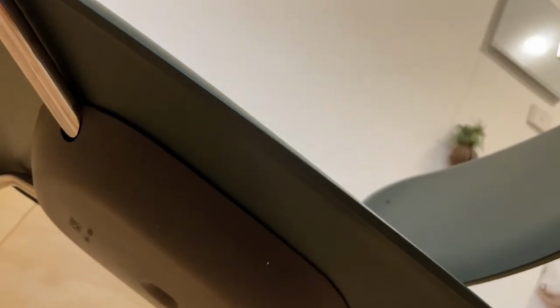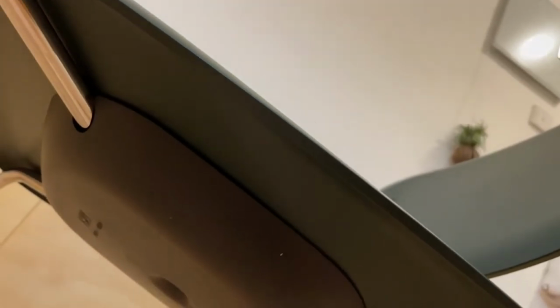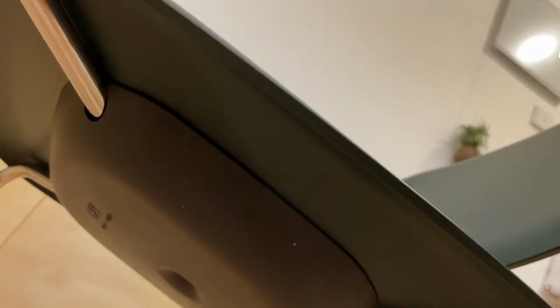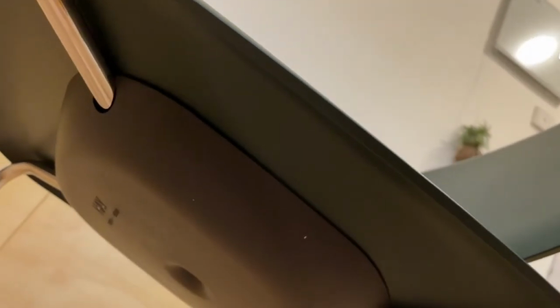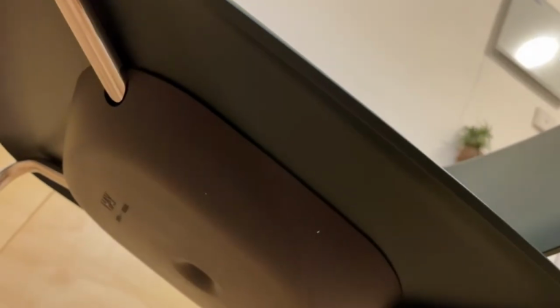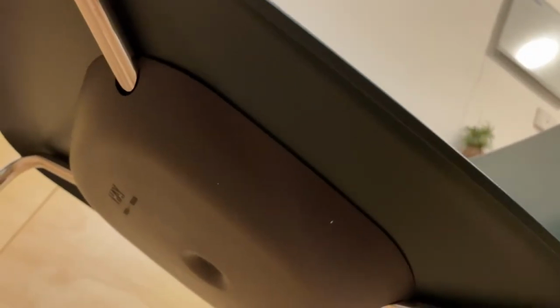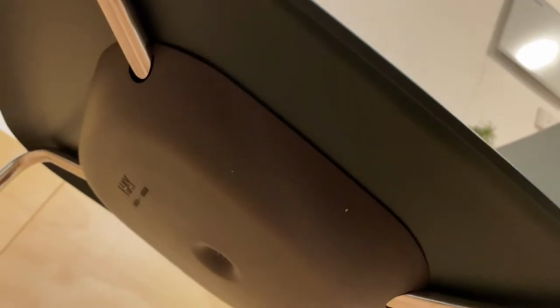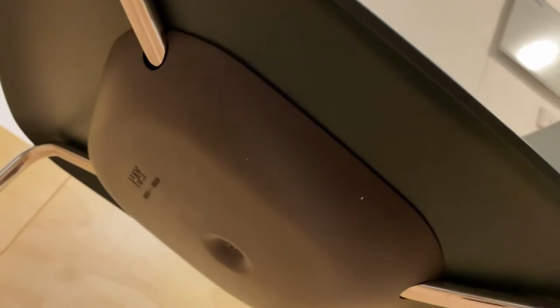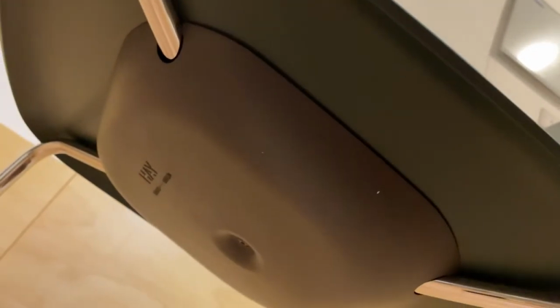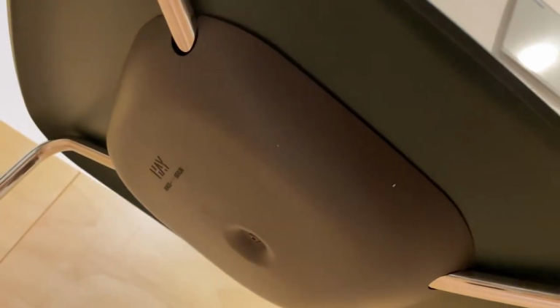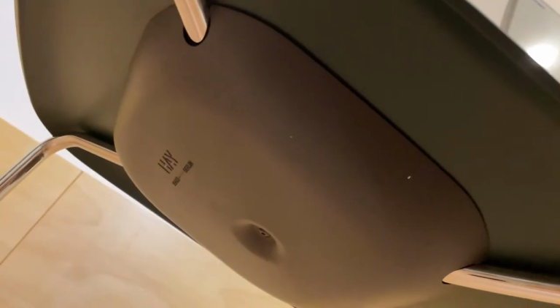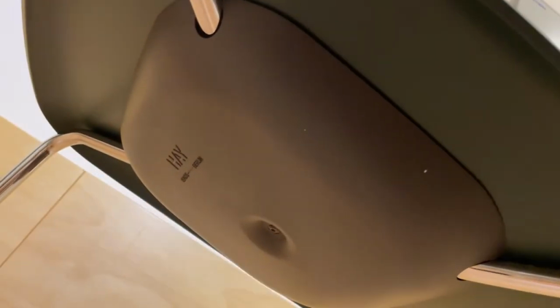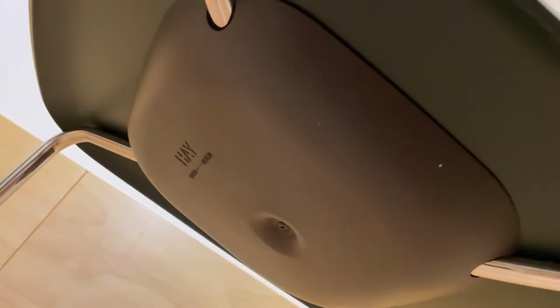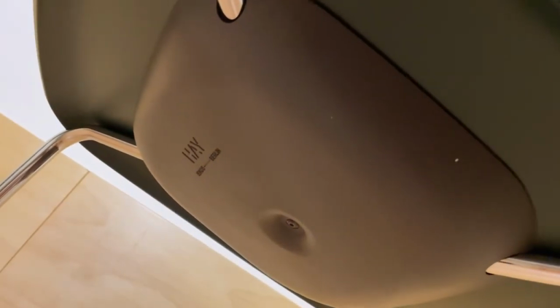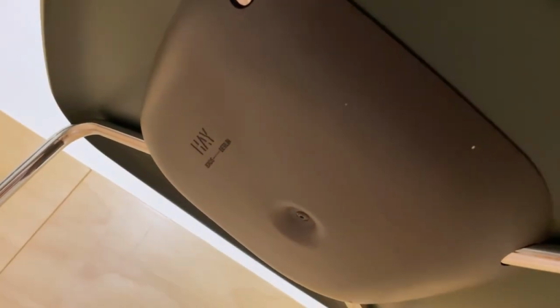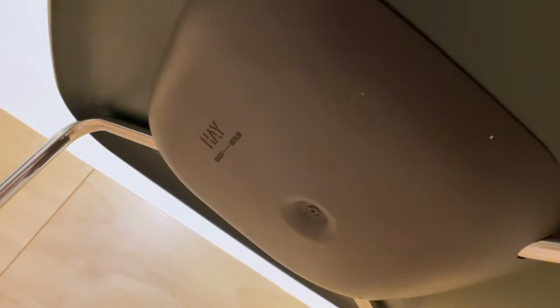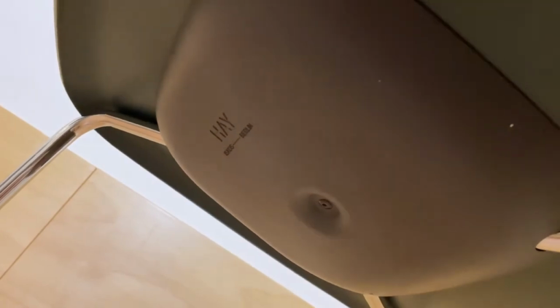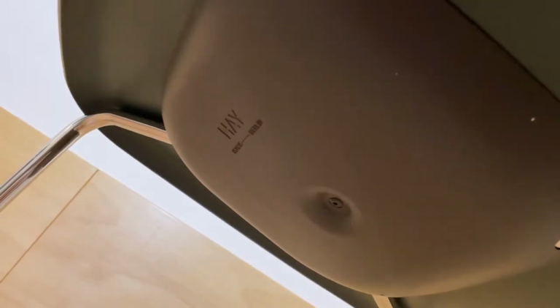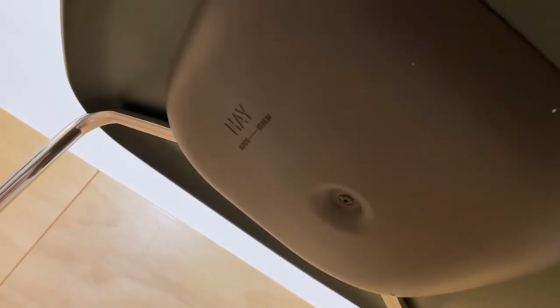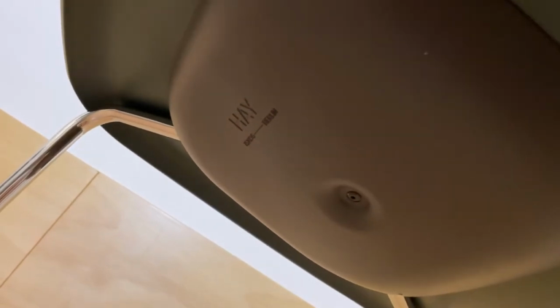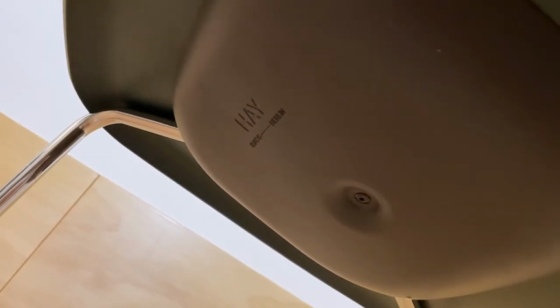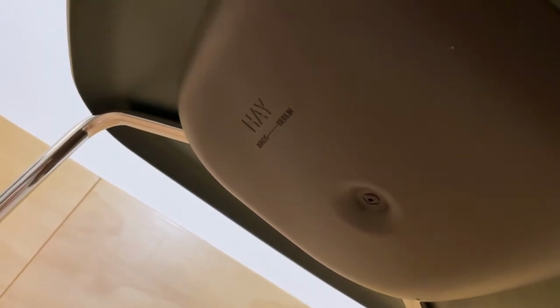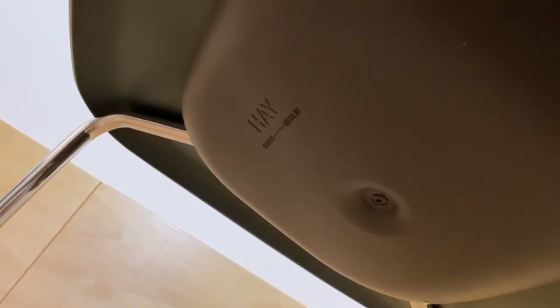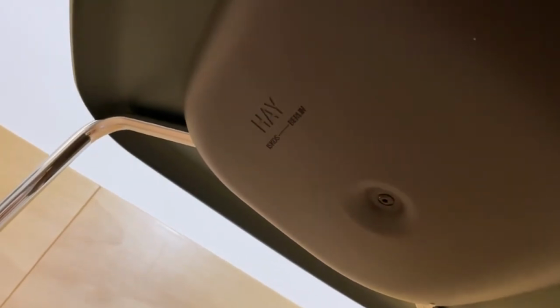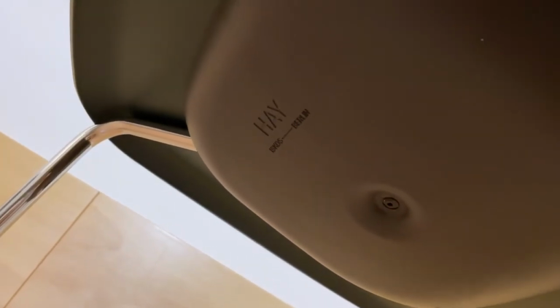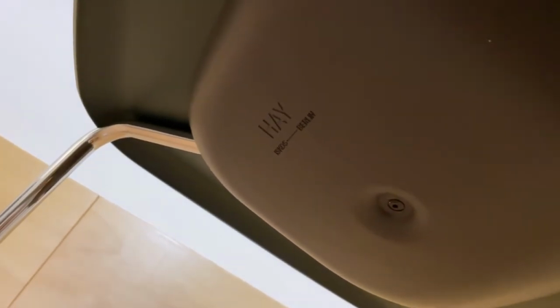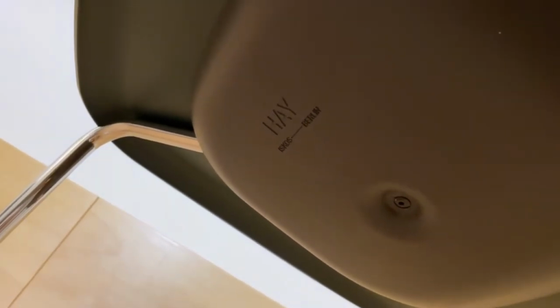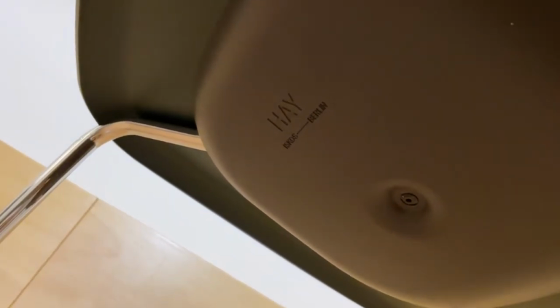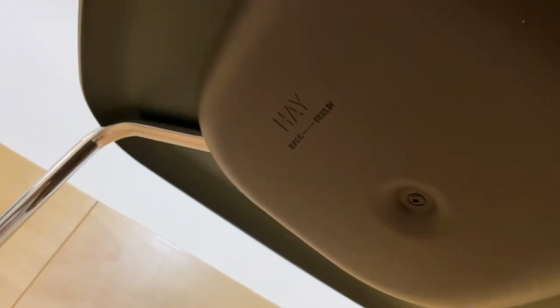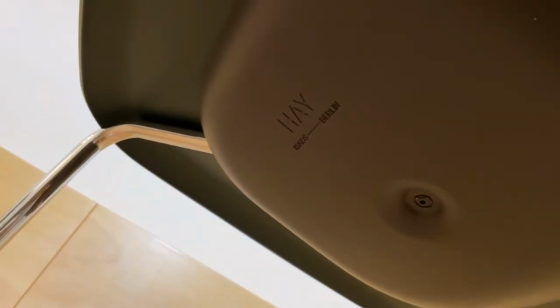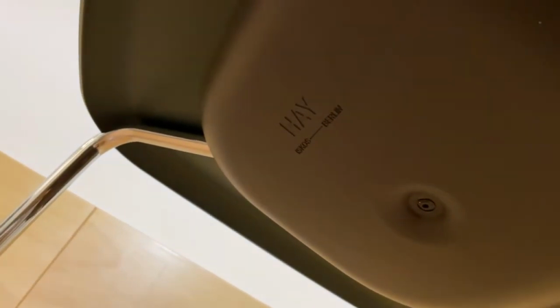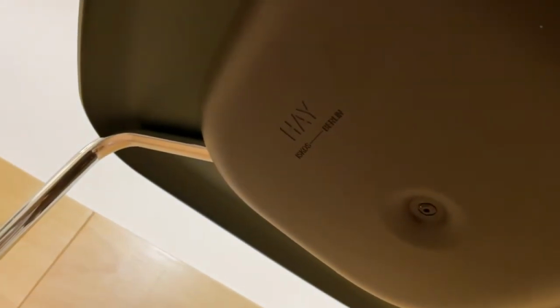At the bottom of the chair, you can see the brand's name and the designer.